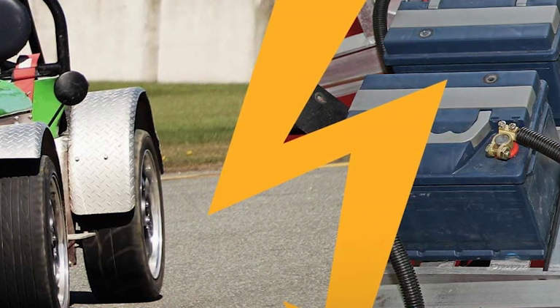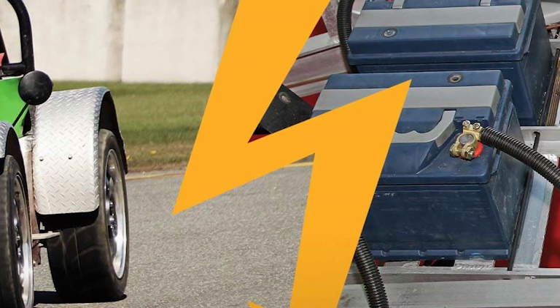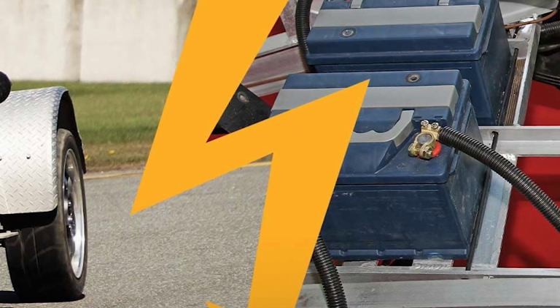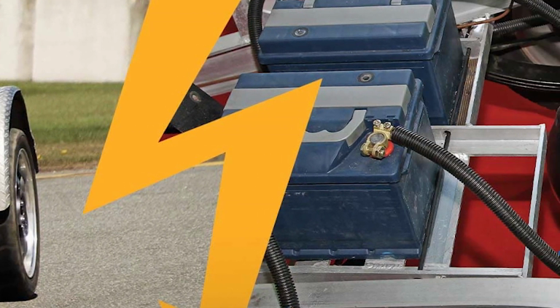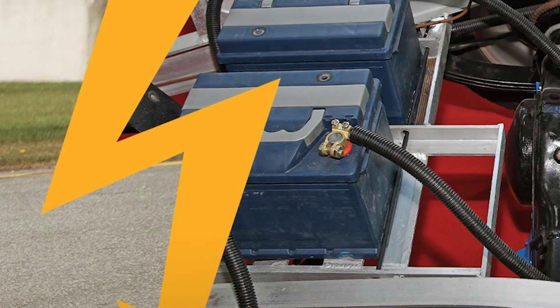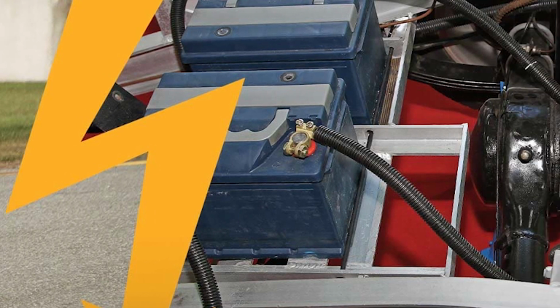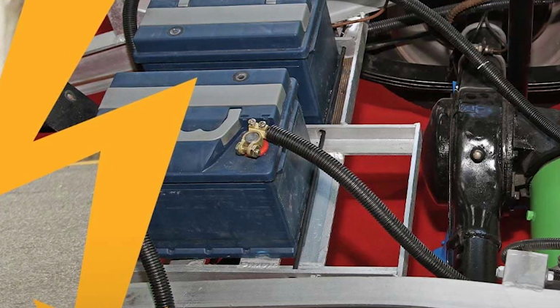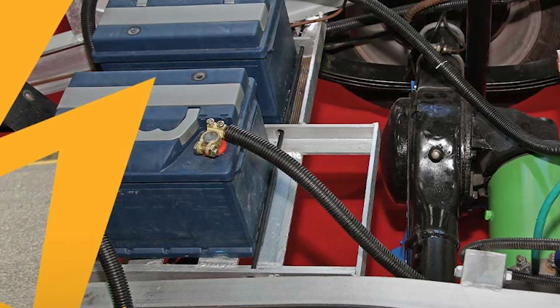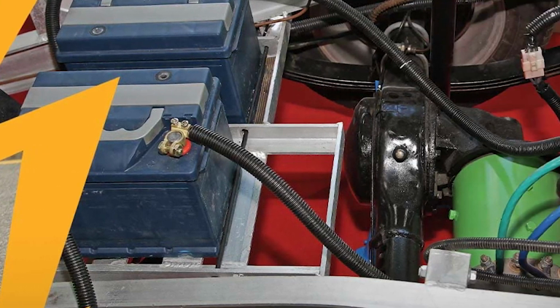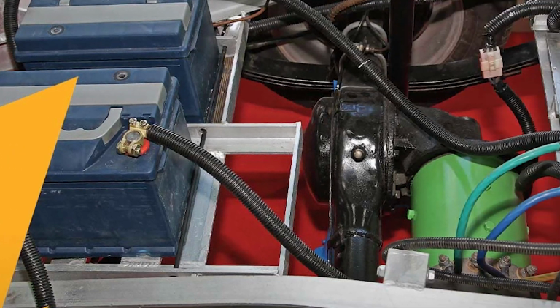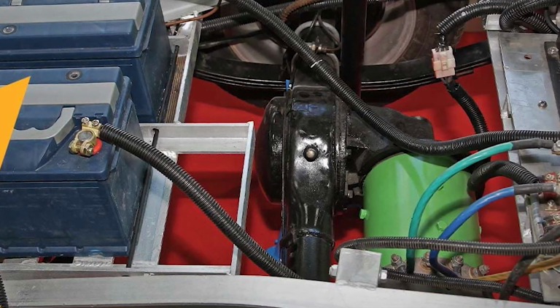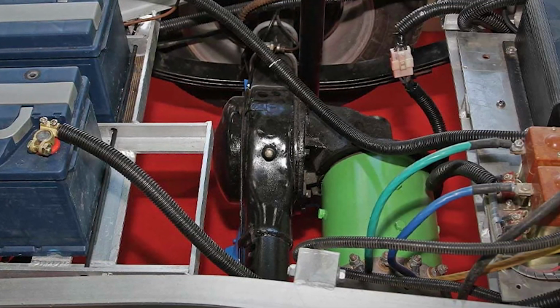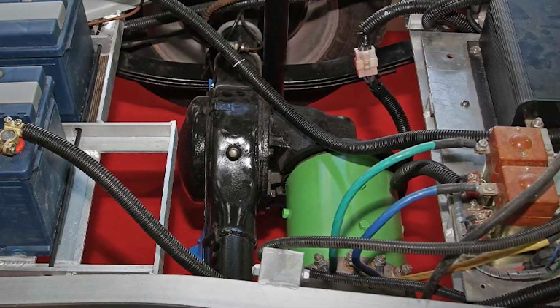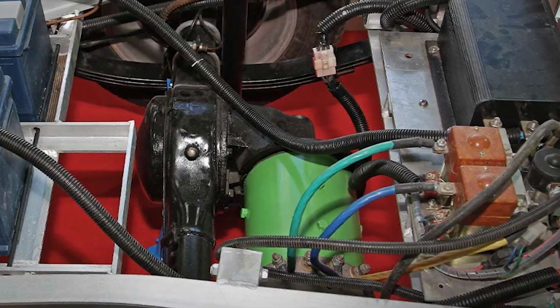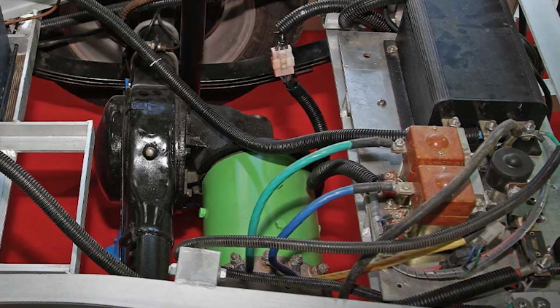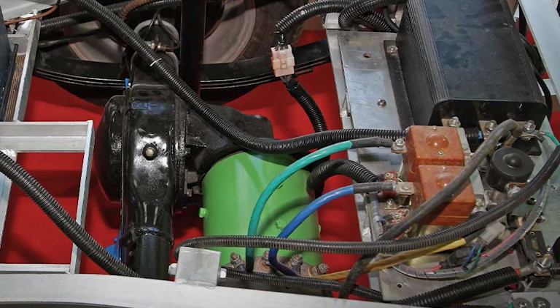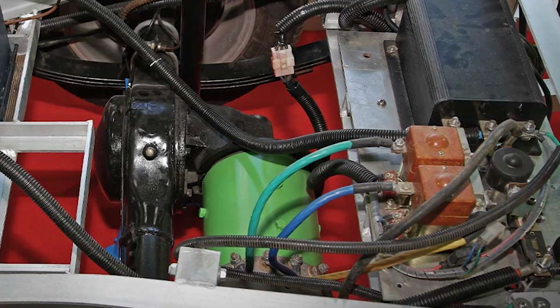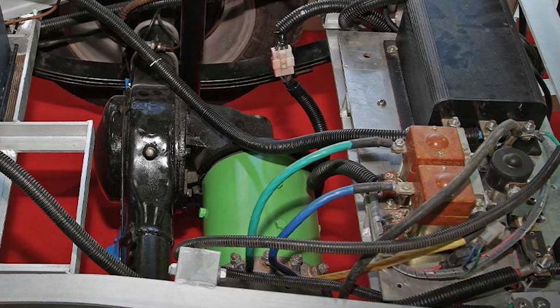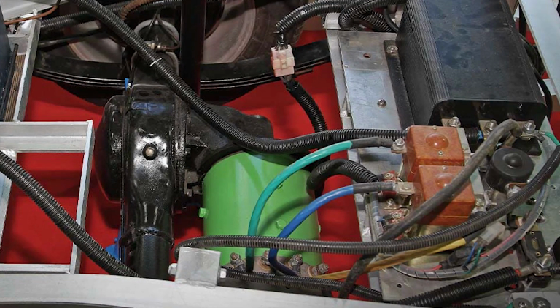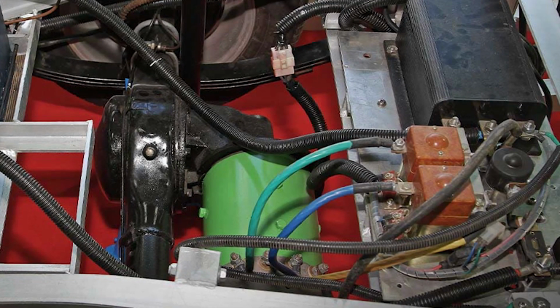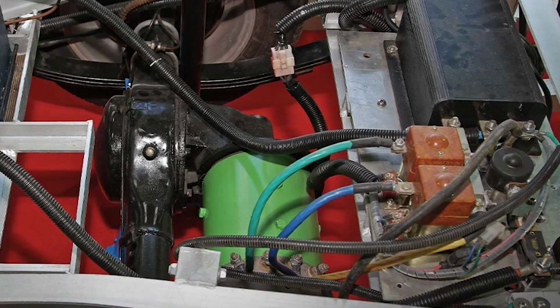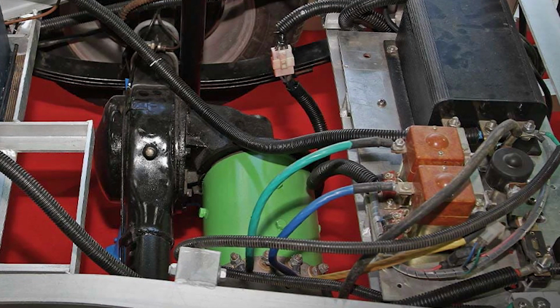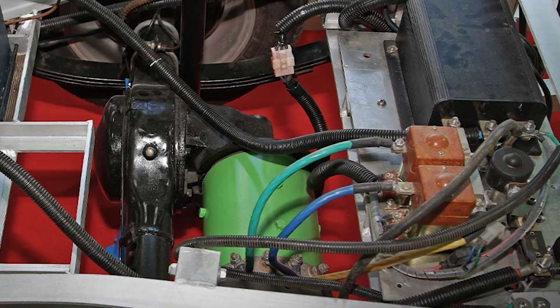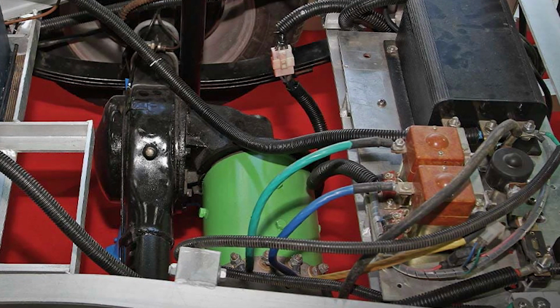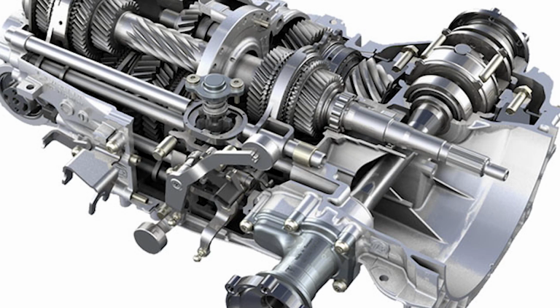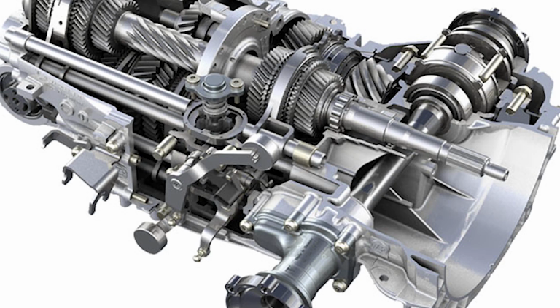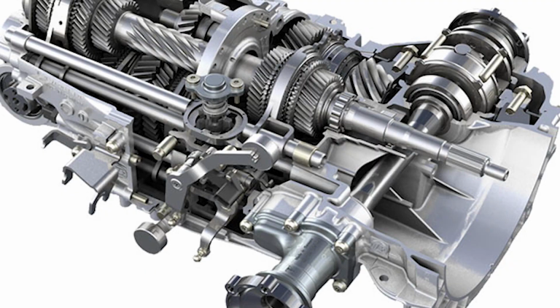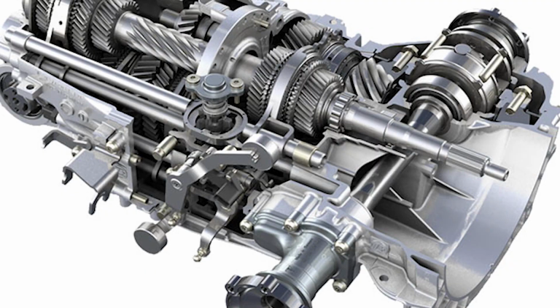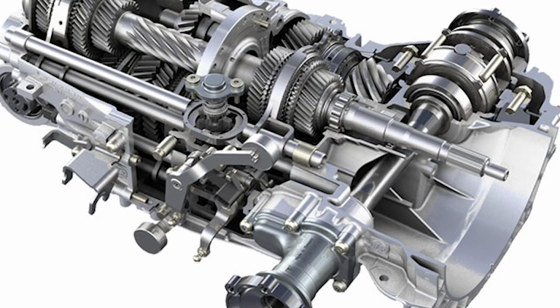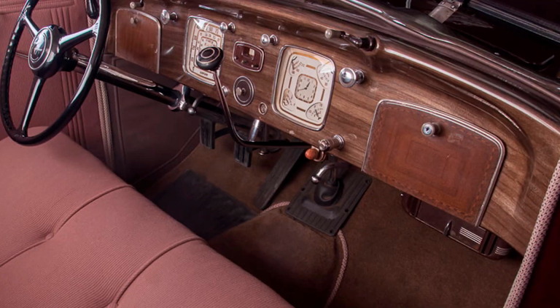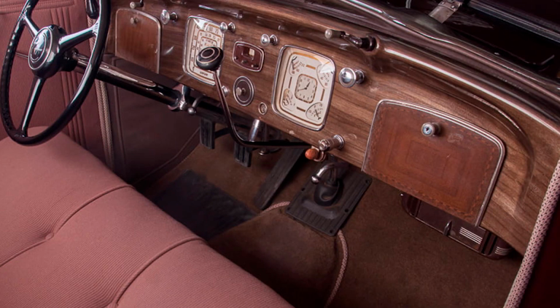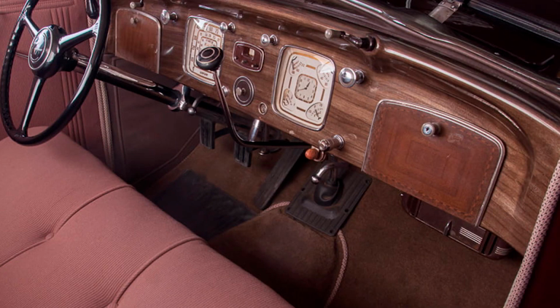For years, weirdo hobbyists have been converting old vehicles, especially old classic muscle cars, since they have manual transmissions and few electronics.